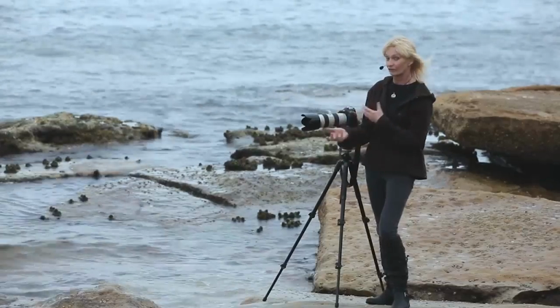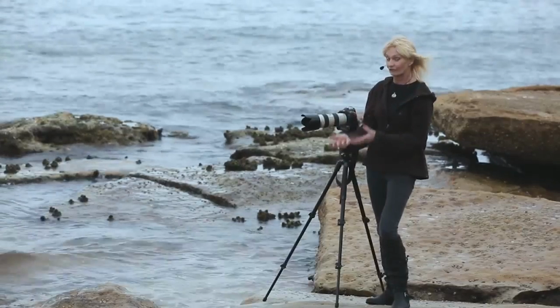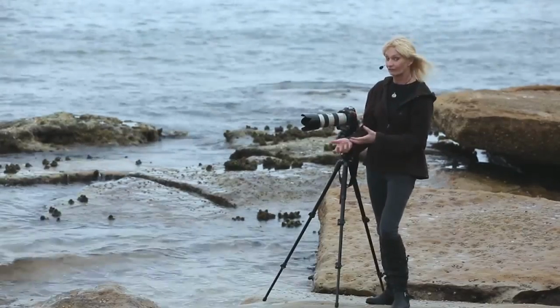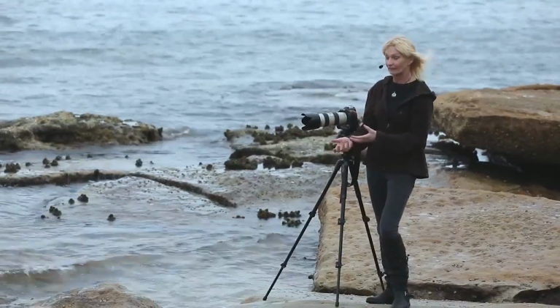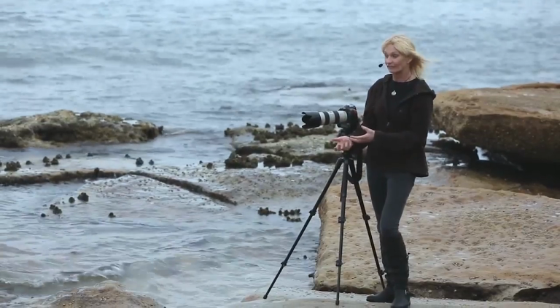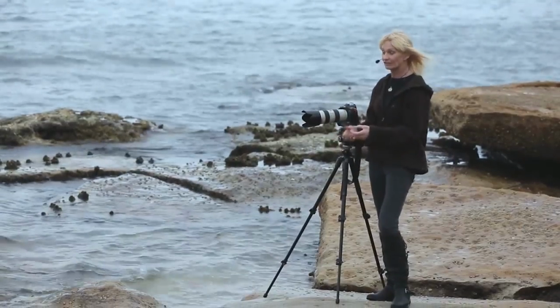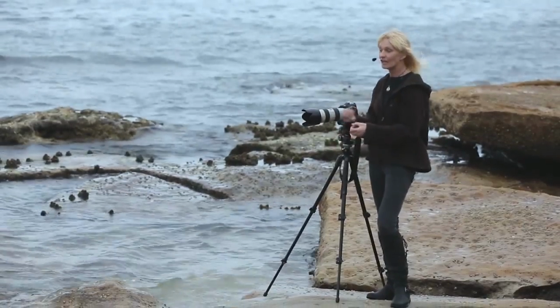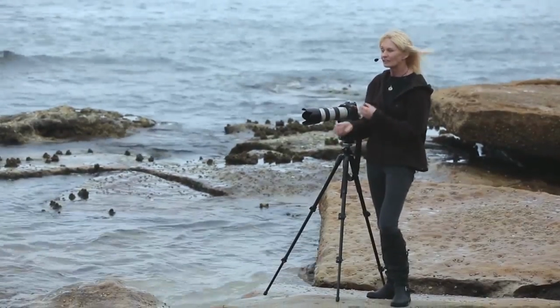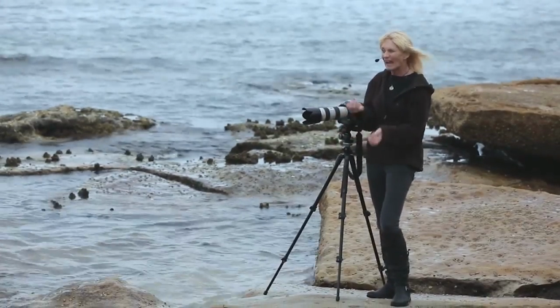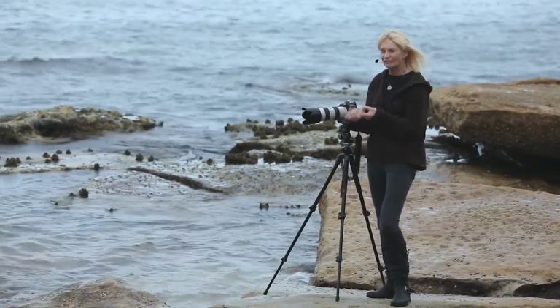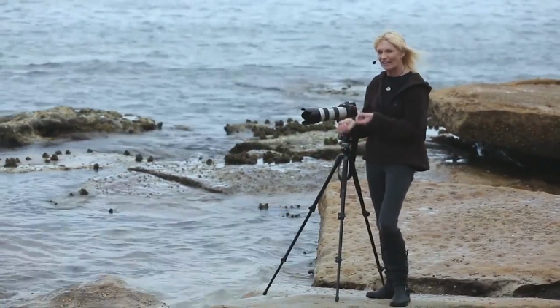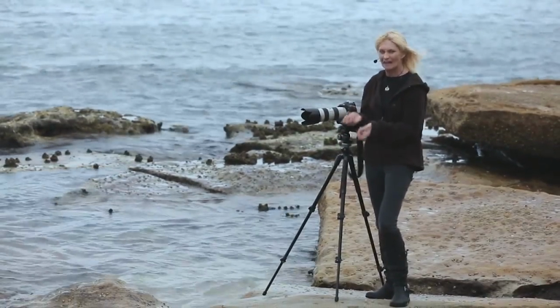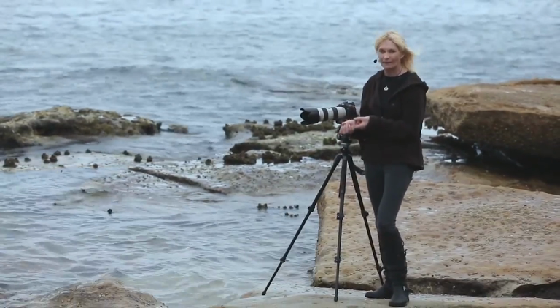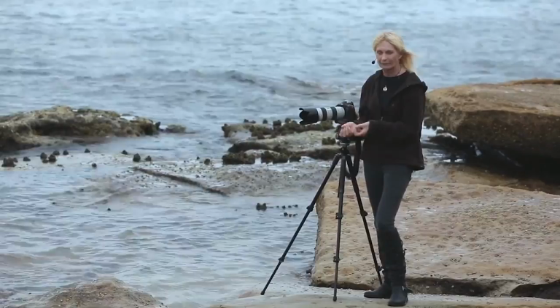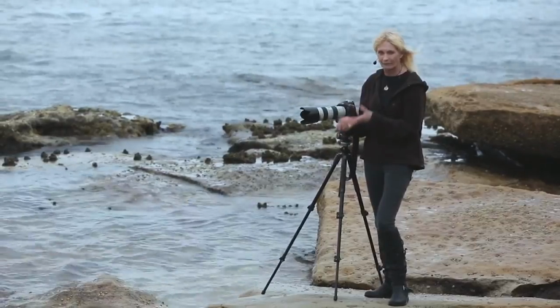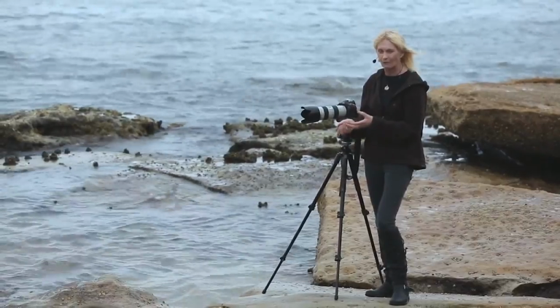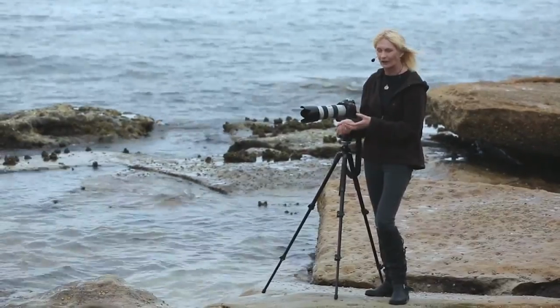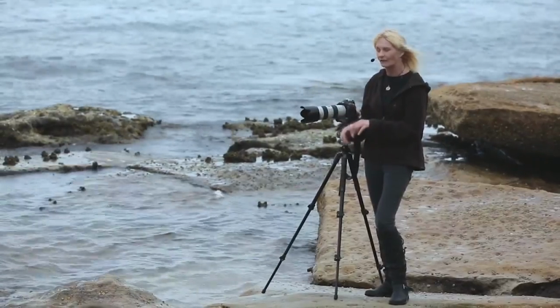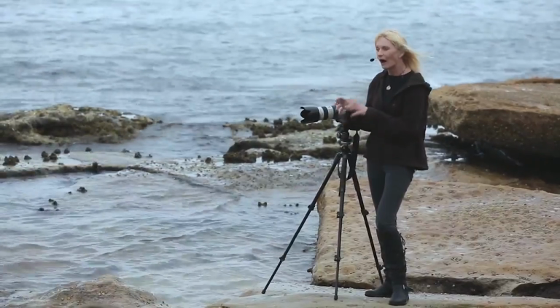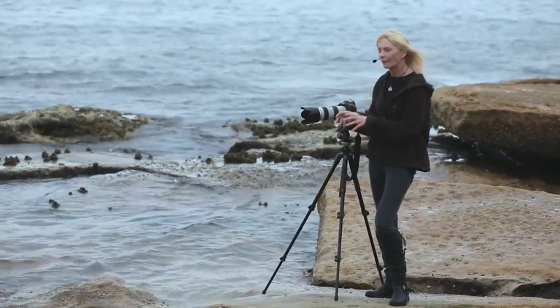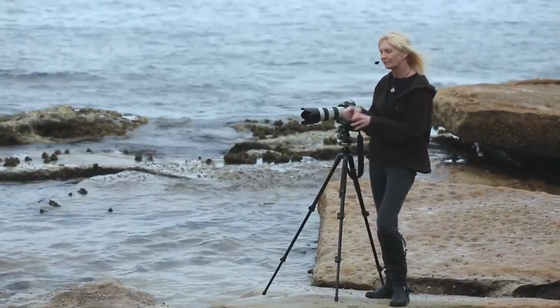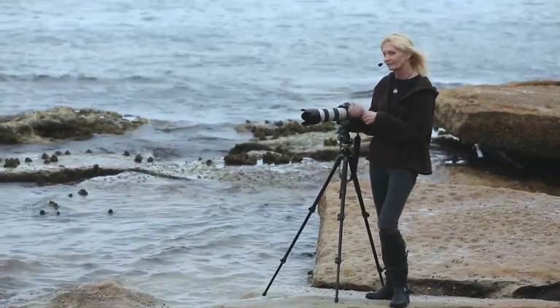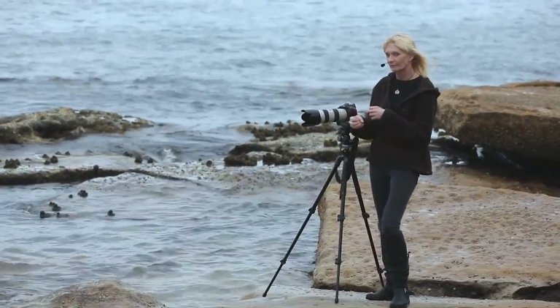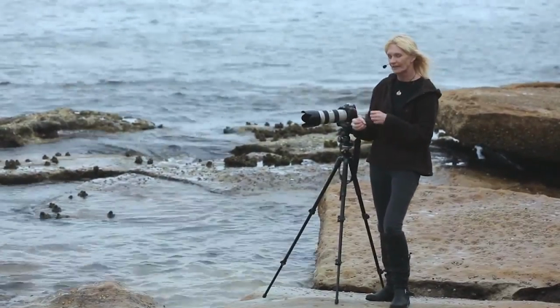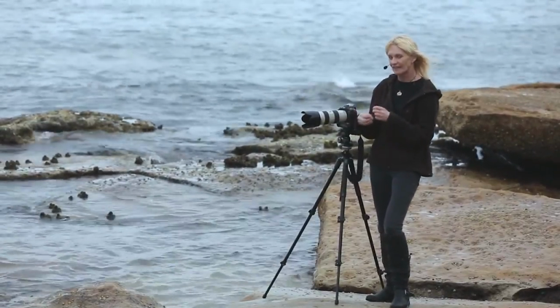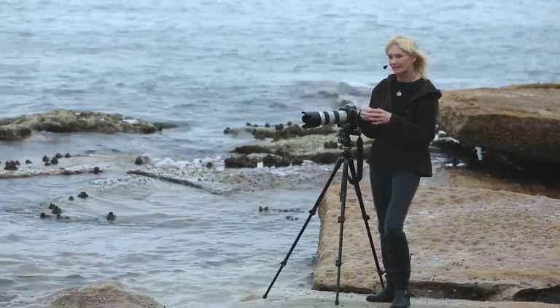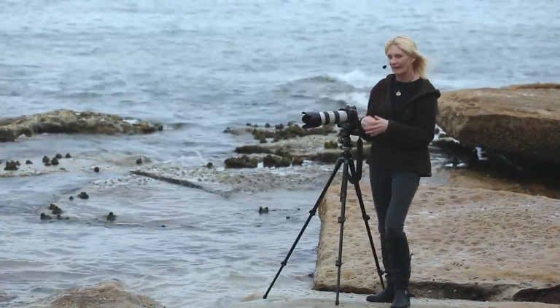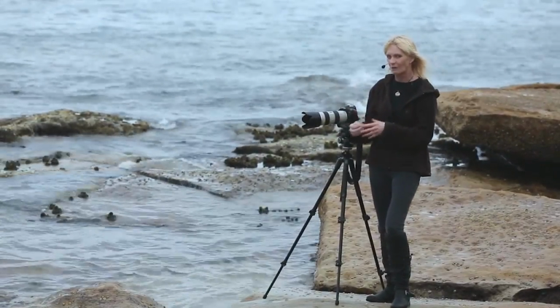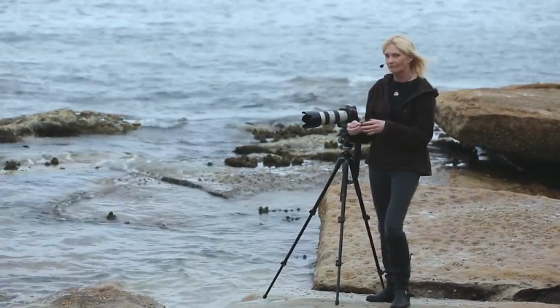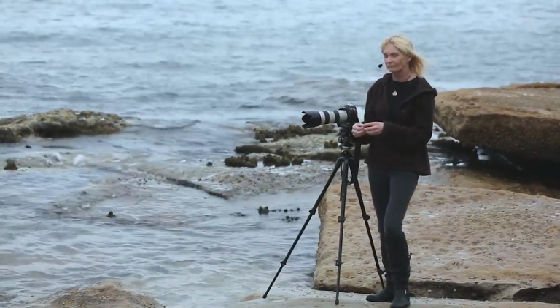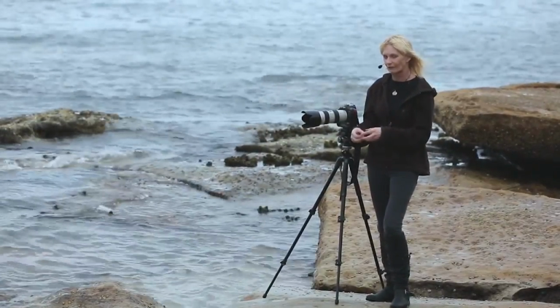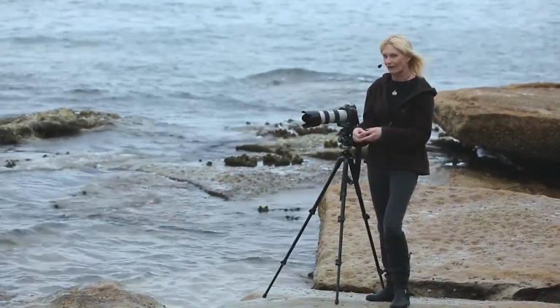We're shooting in very flat conditions, so we have to jazz it up a little bit with what we know. I'll probably develop these as black and white photographs.